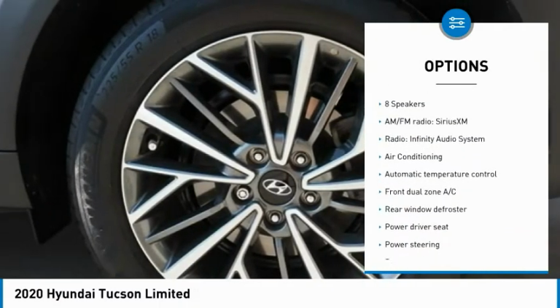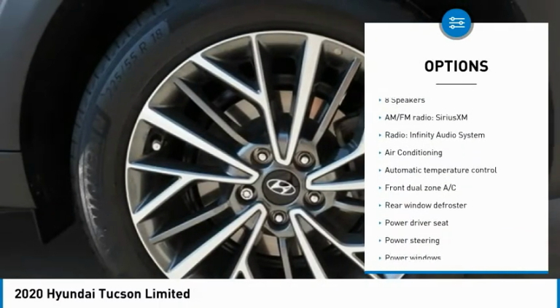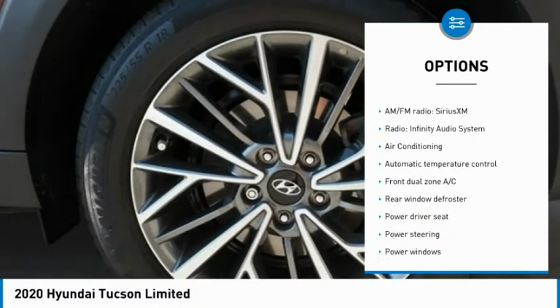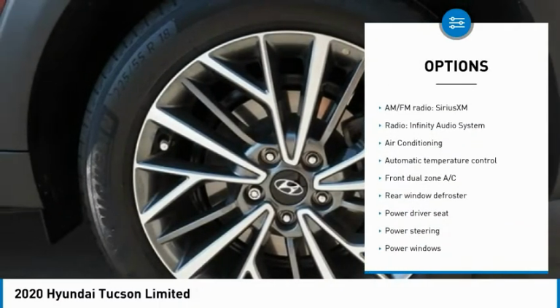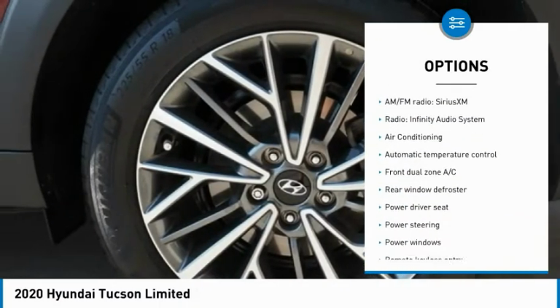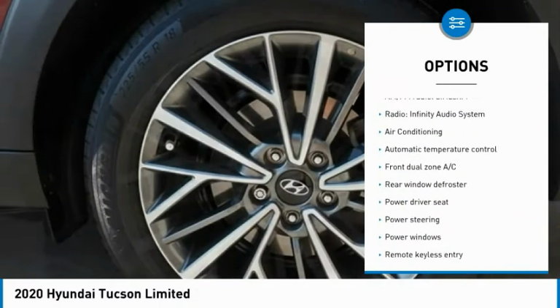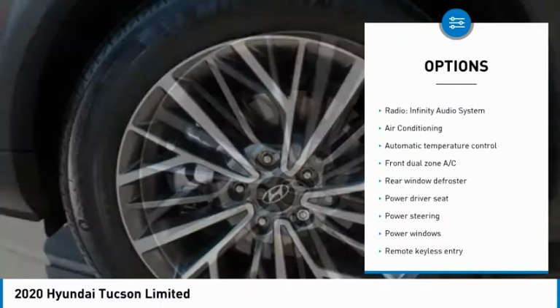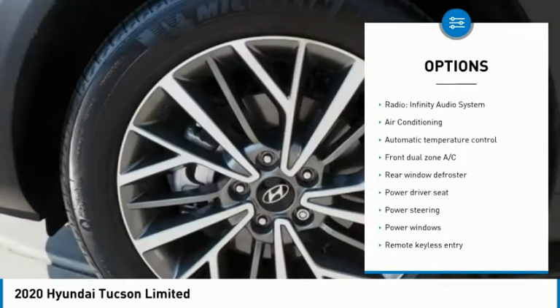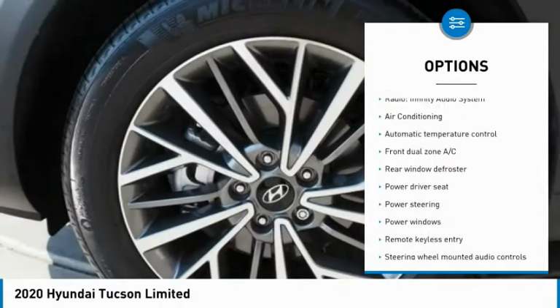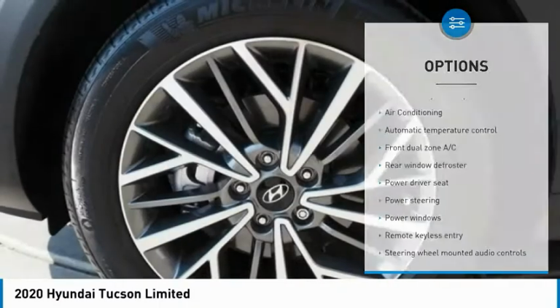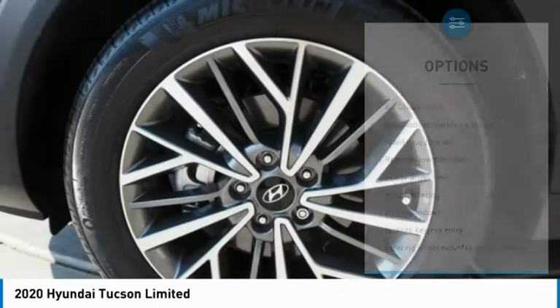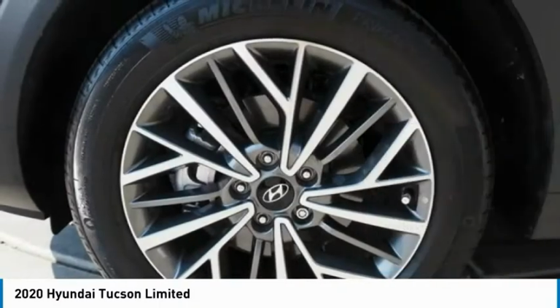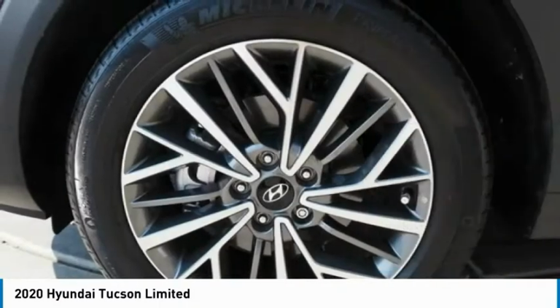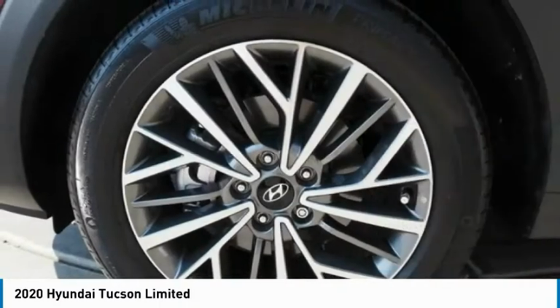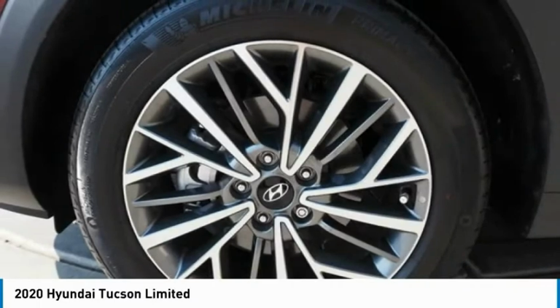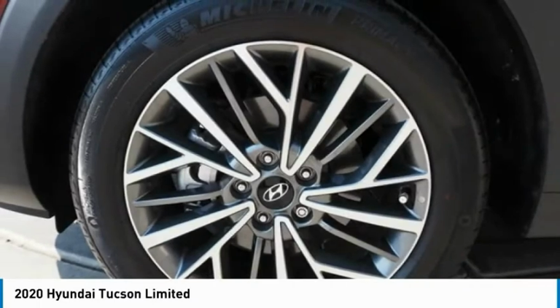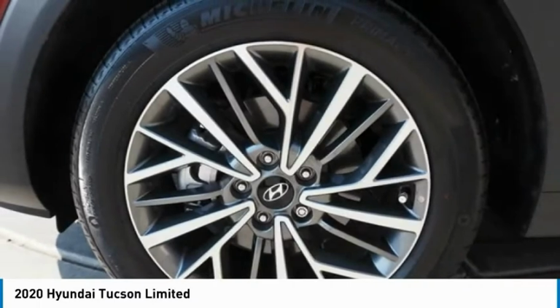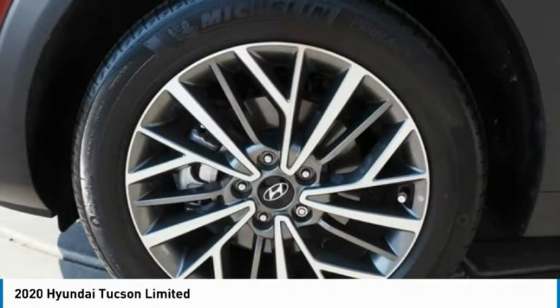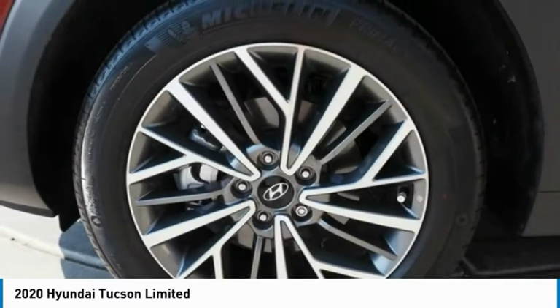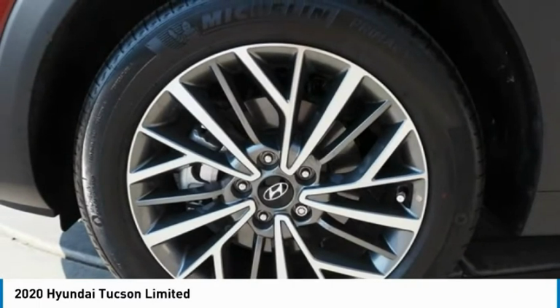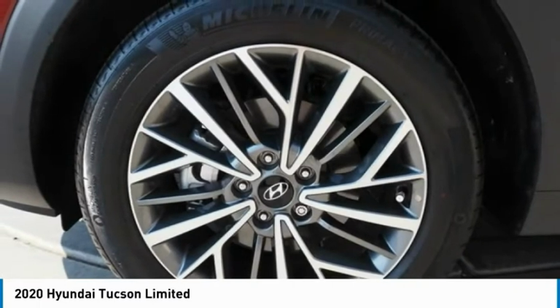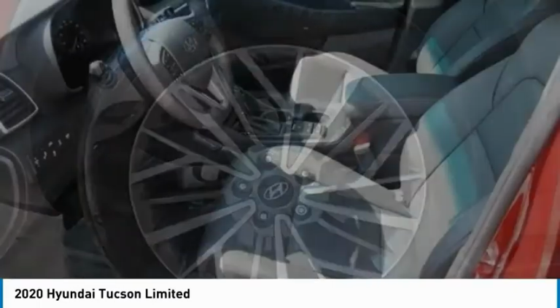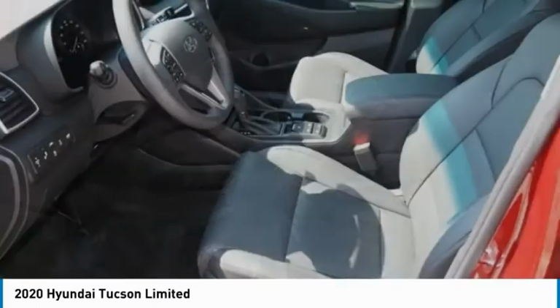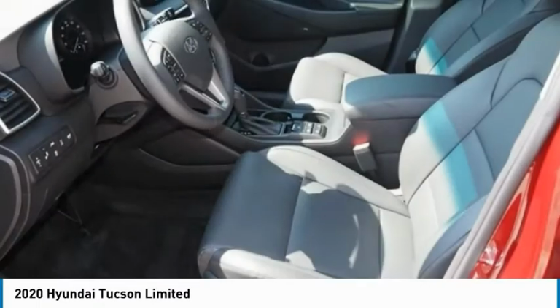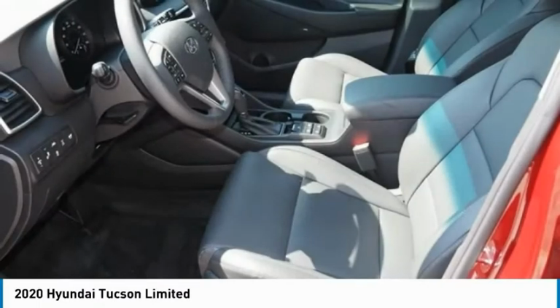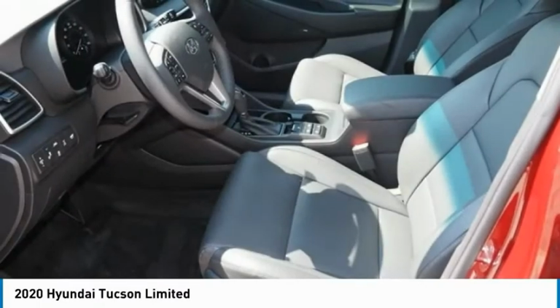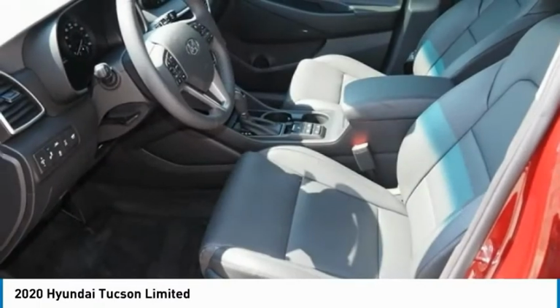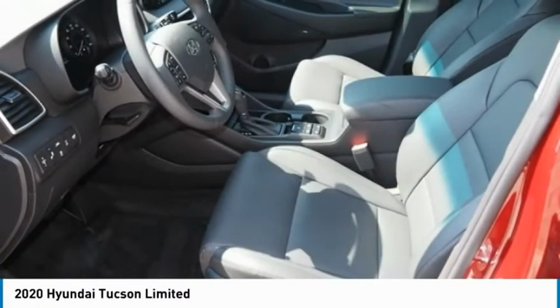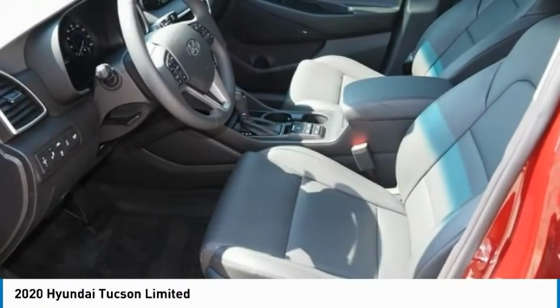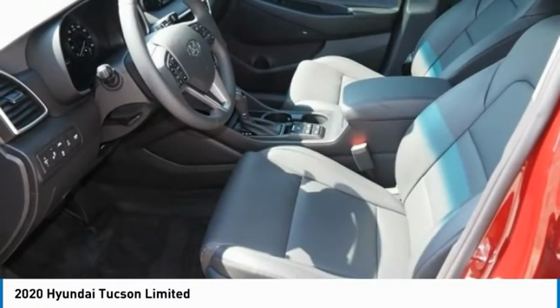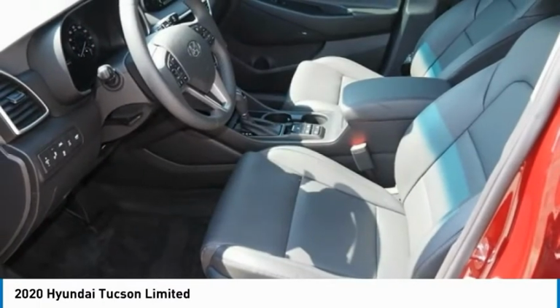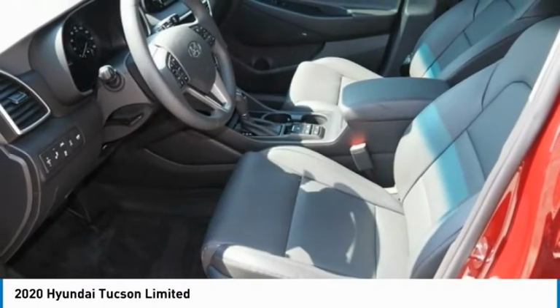Fog lights, speed control, four-wheel disc brakes, rear window defroster, rear window wiper.